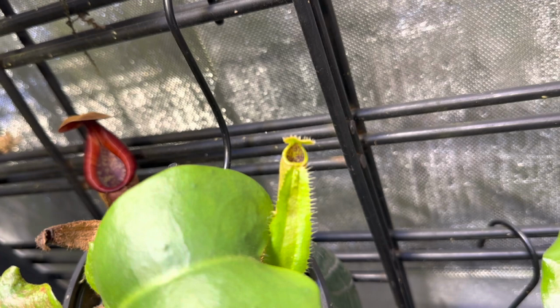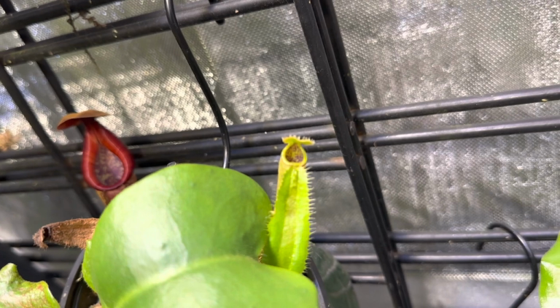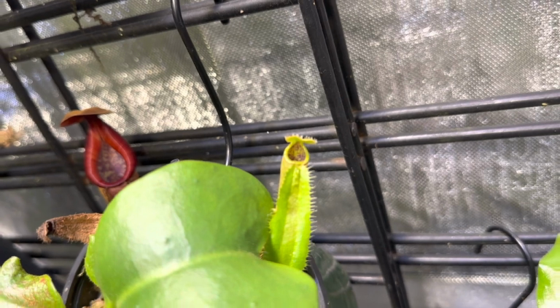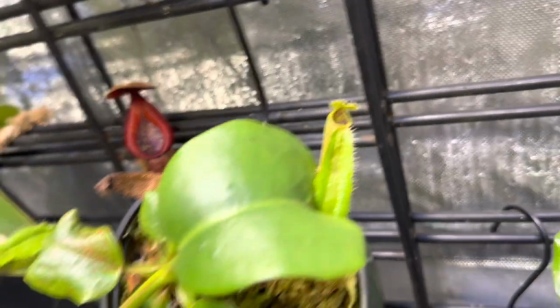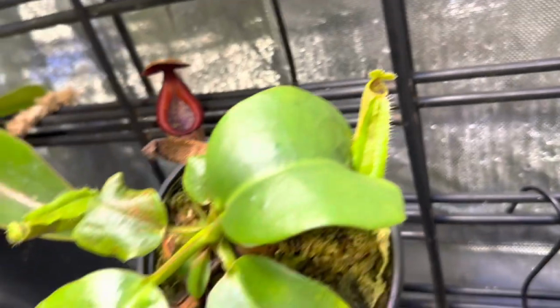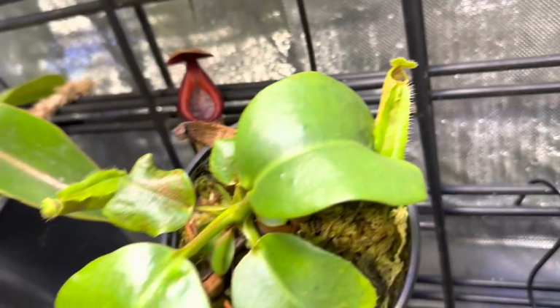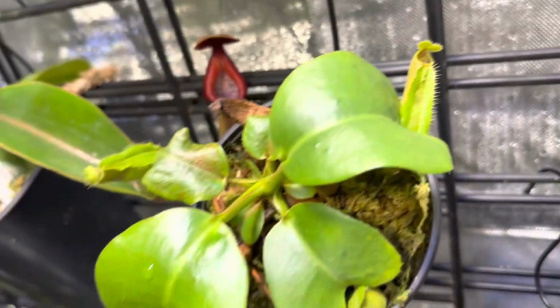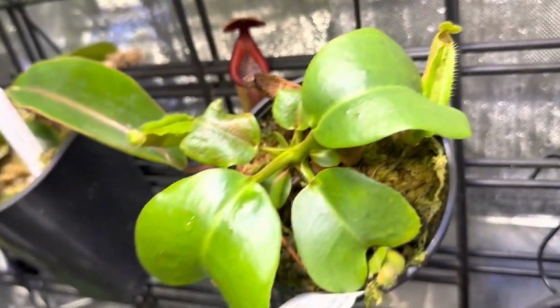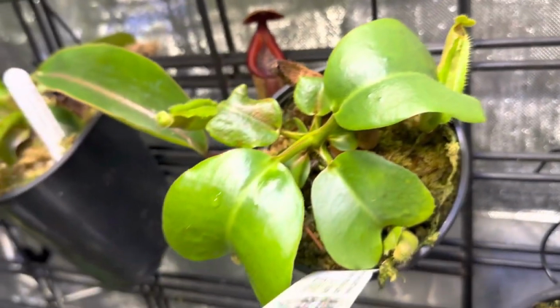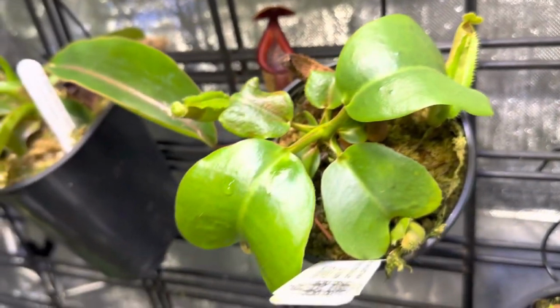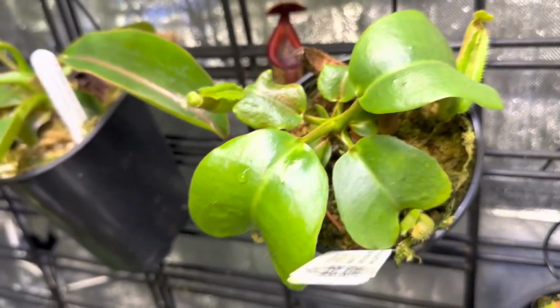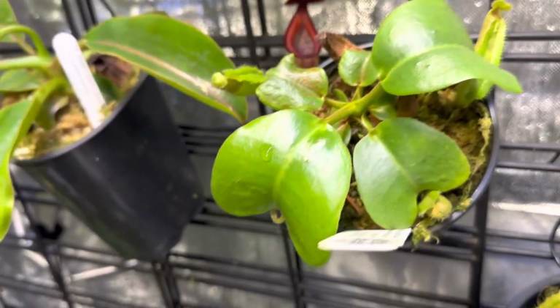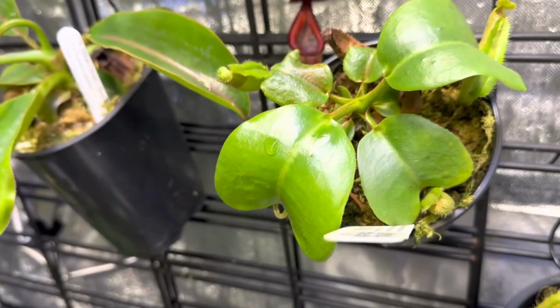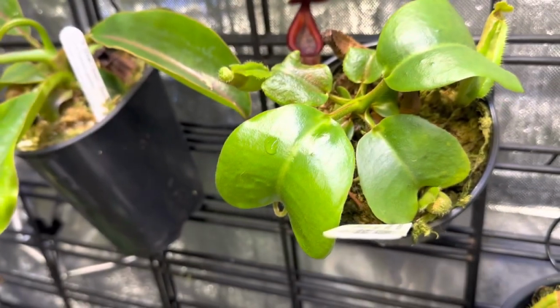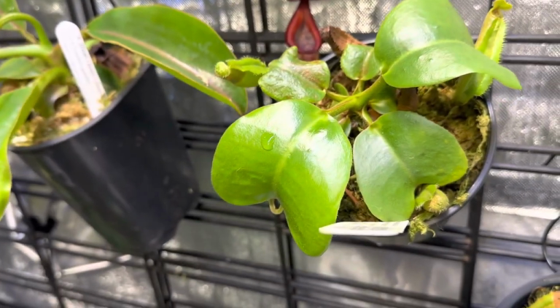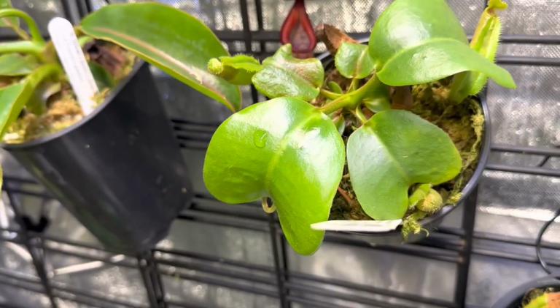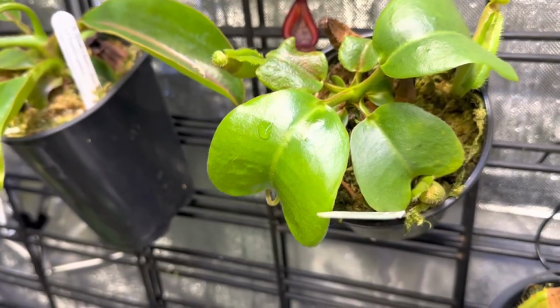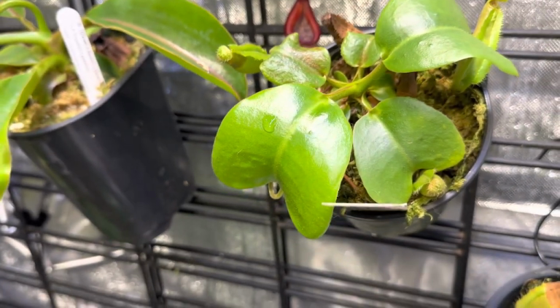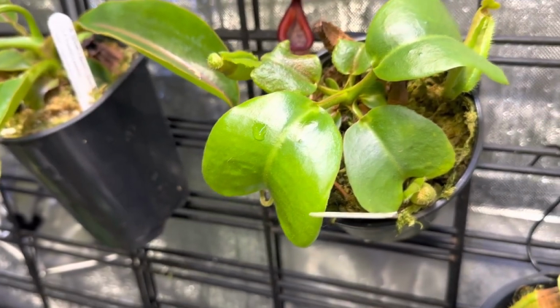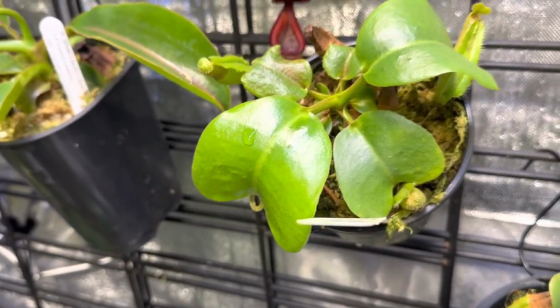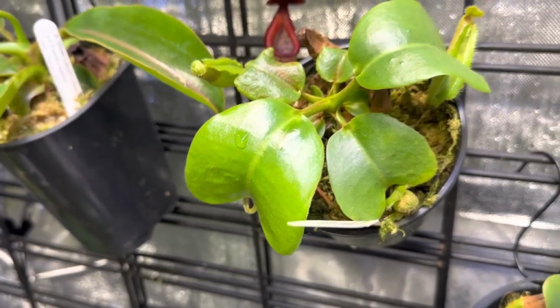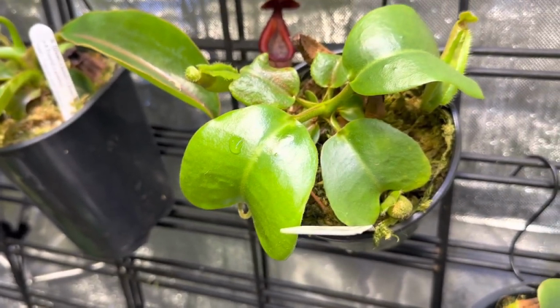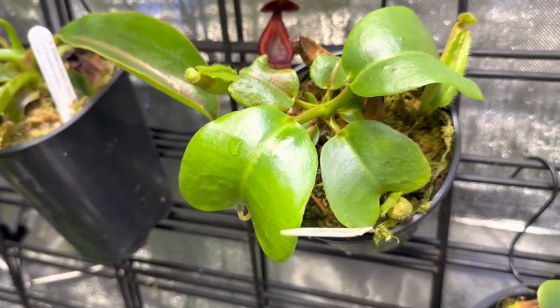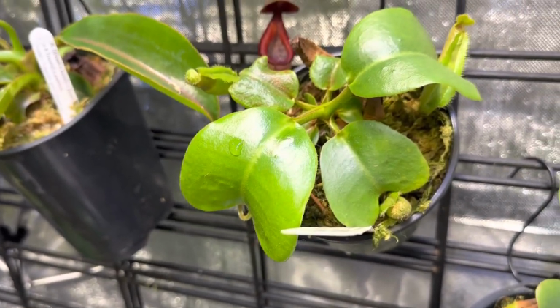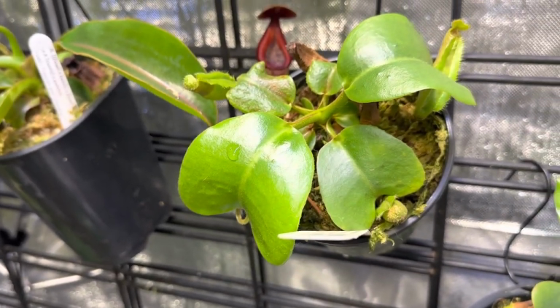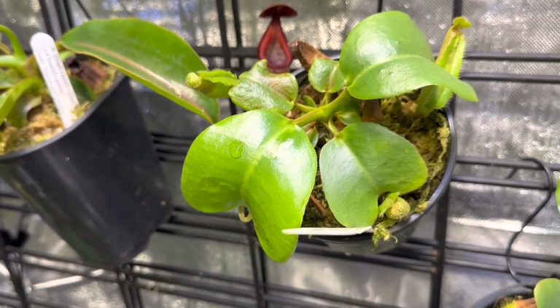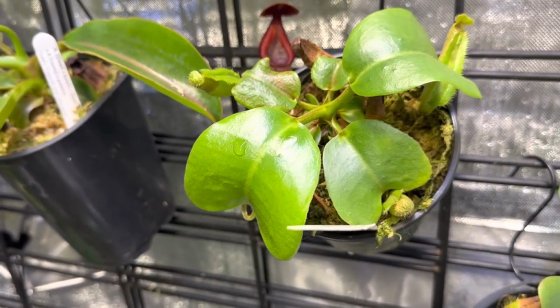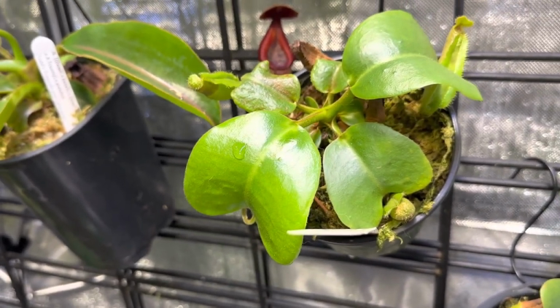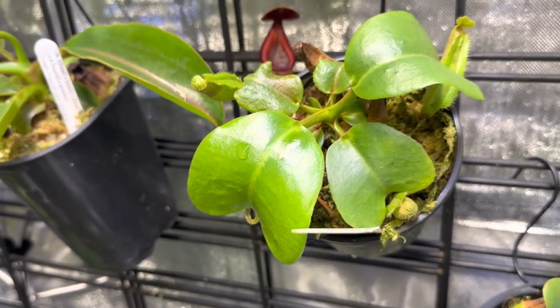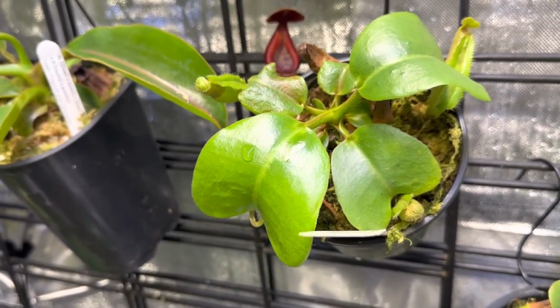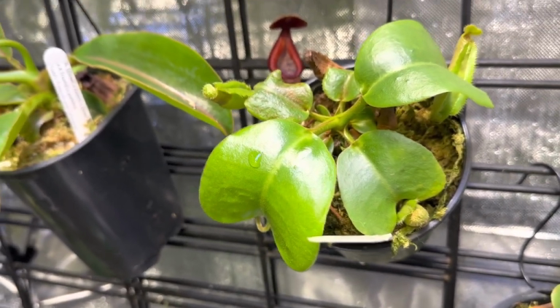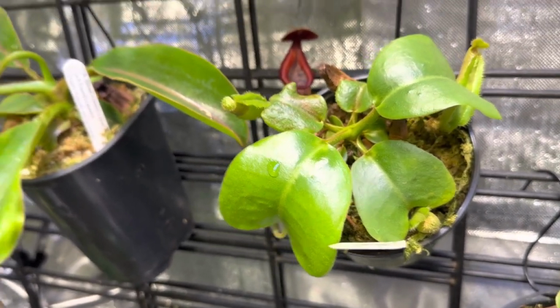Look at the inside of those pitchers — it's going to be lovely. It'll have some red tones to those pitchers.